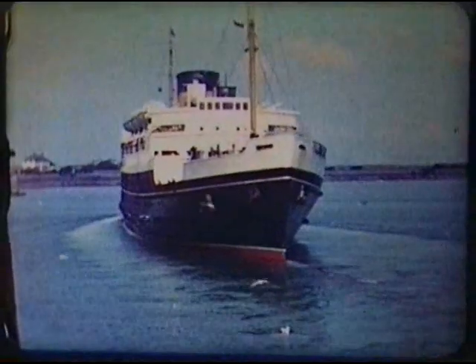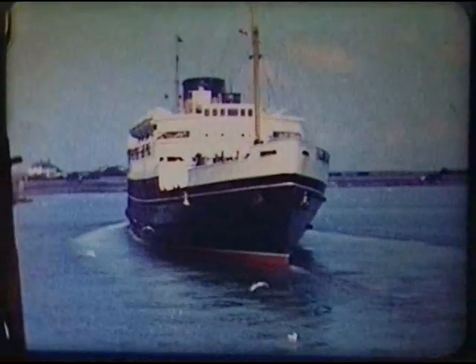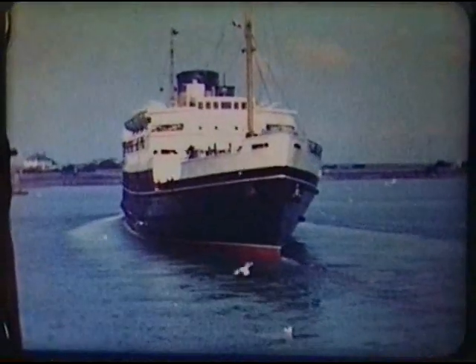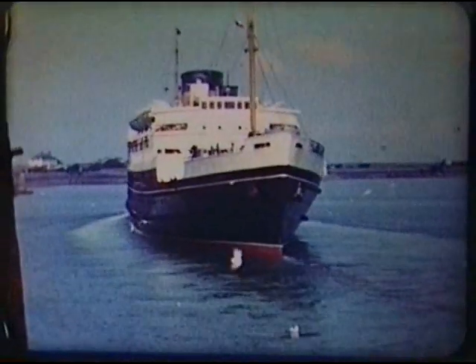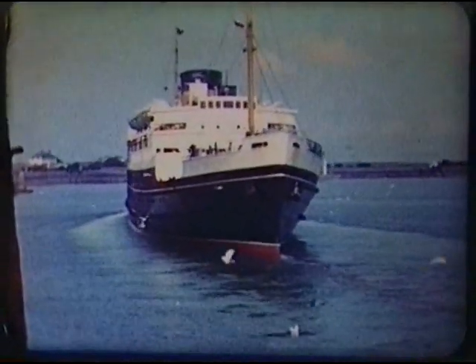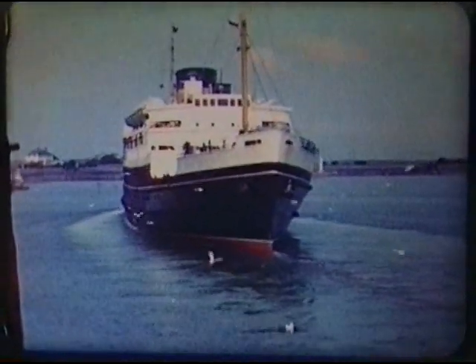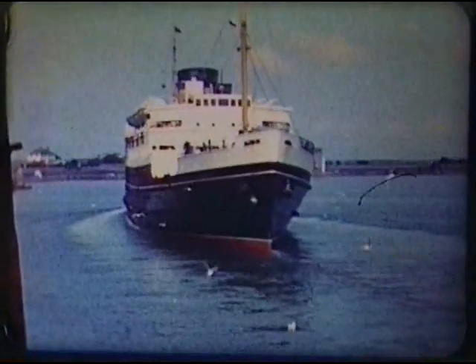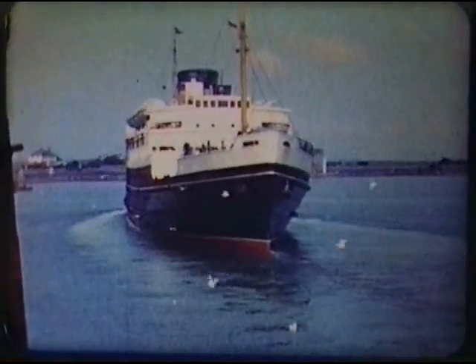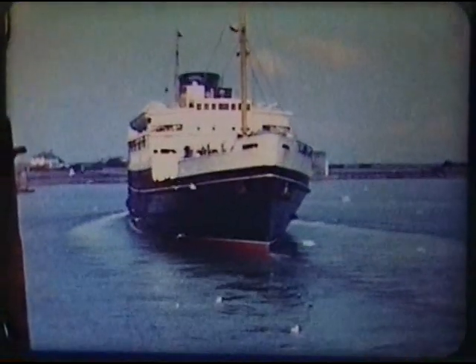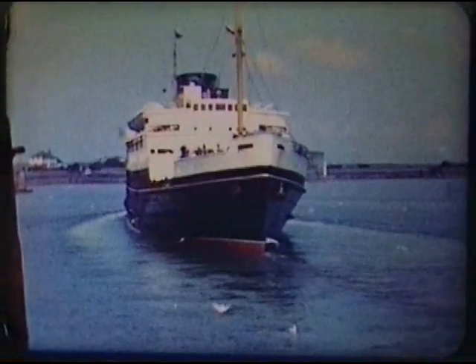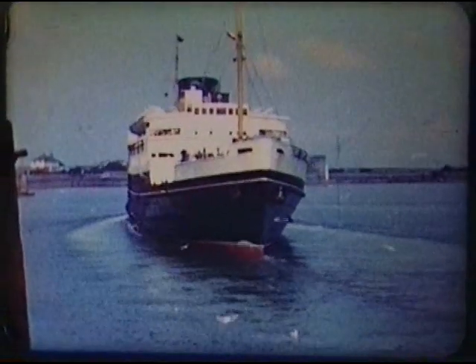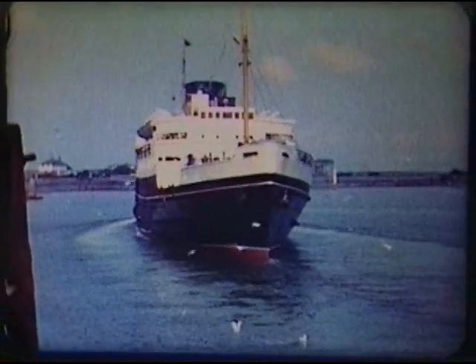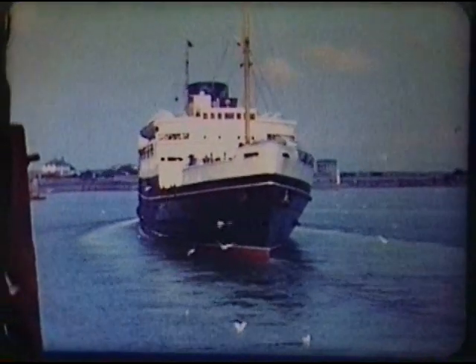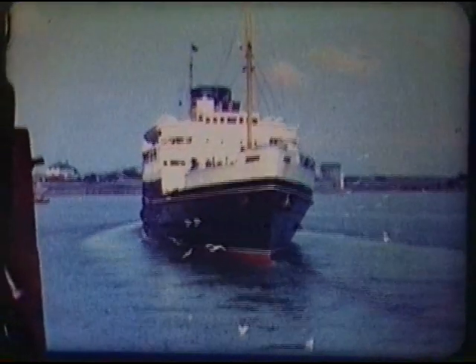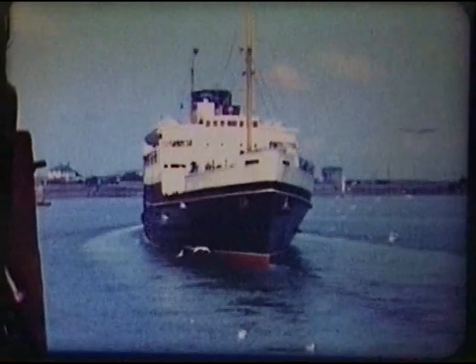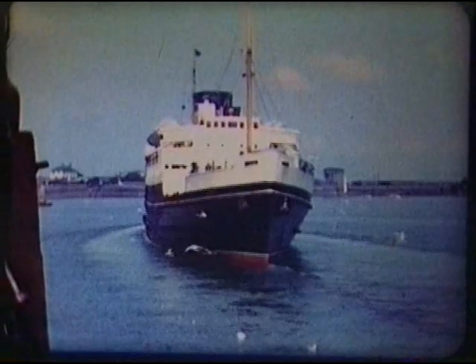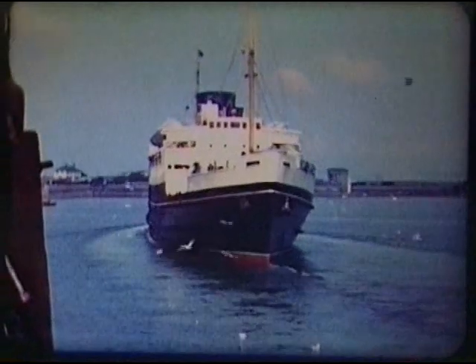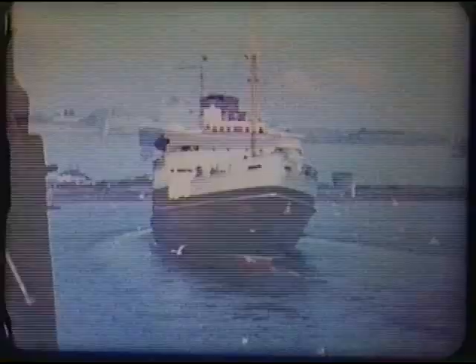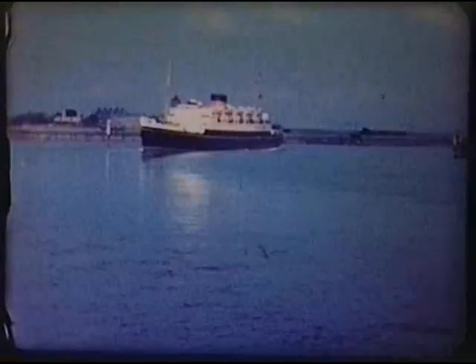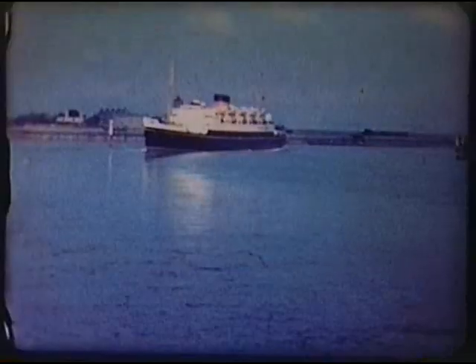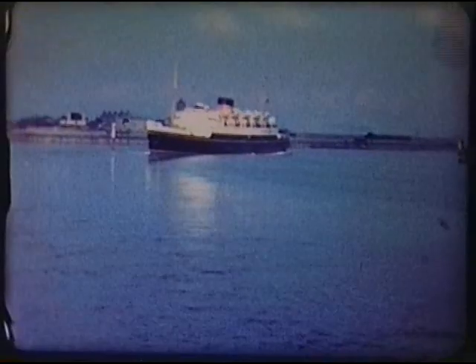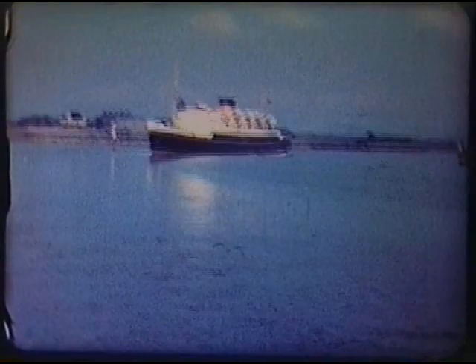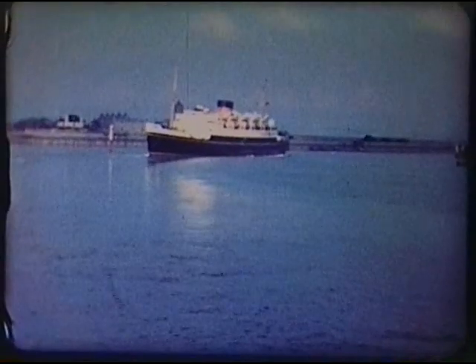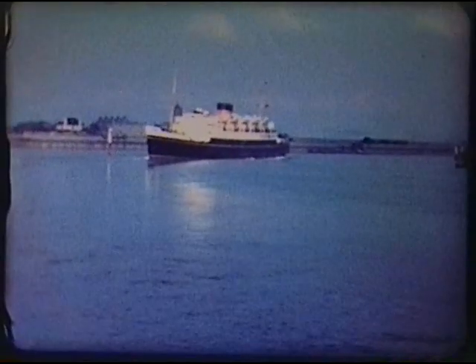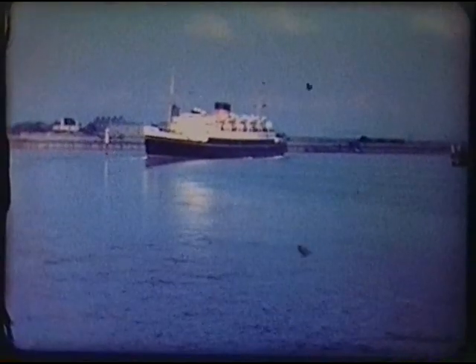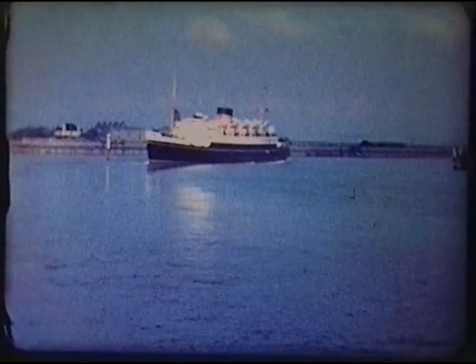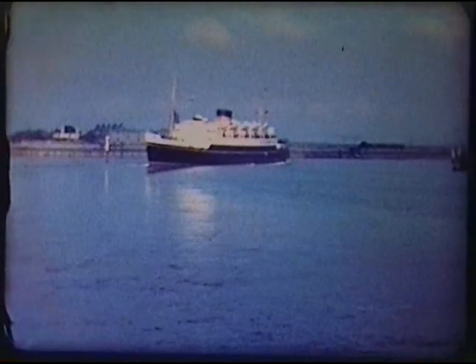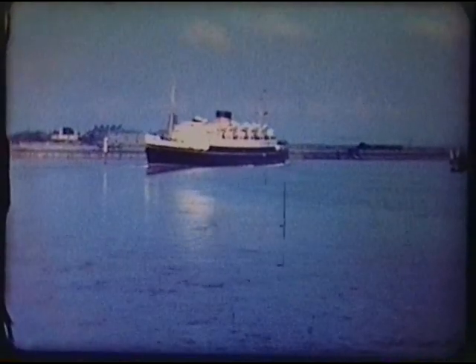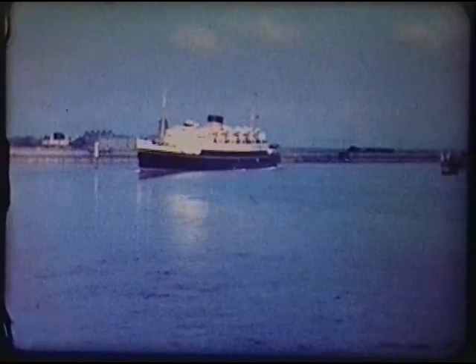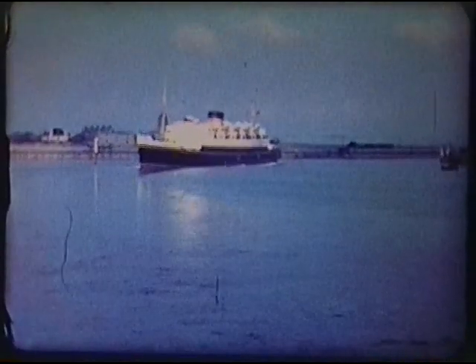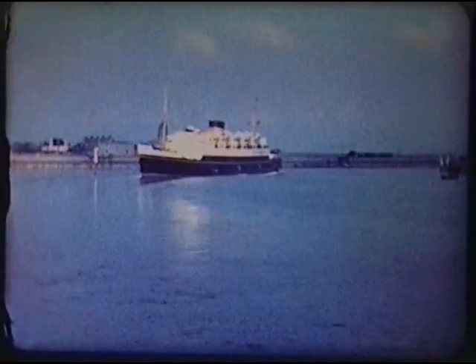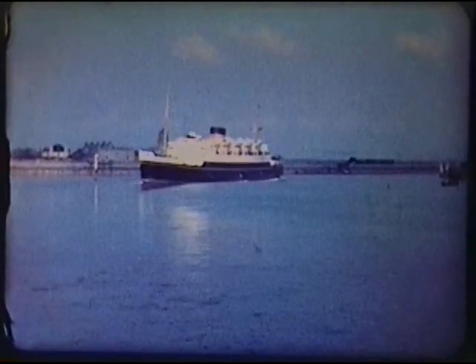Leaving stern first, the ferry will turn outside the harbour, unseen from our camera position.